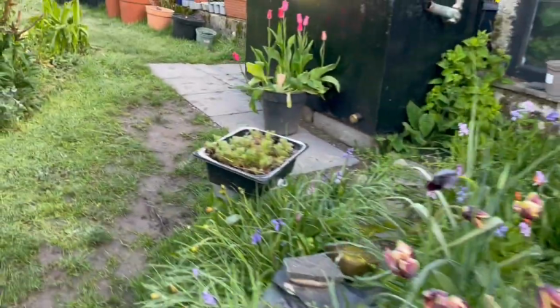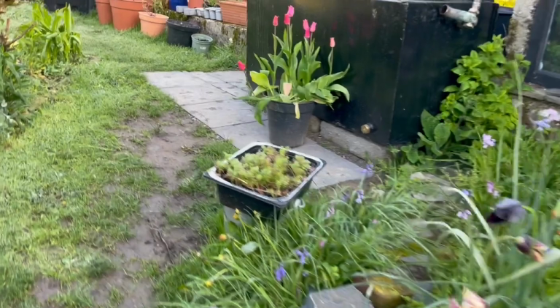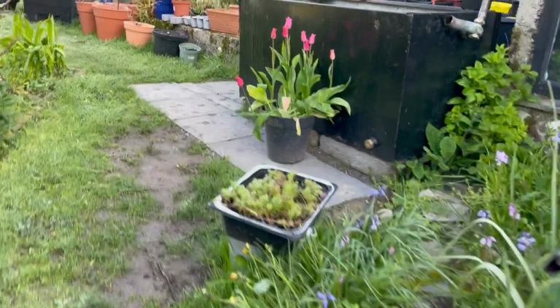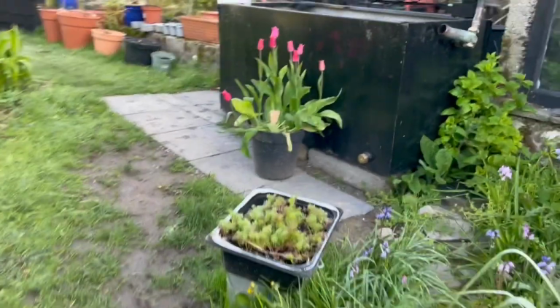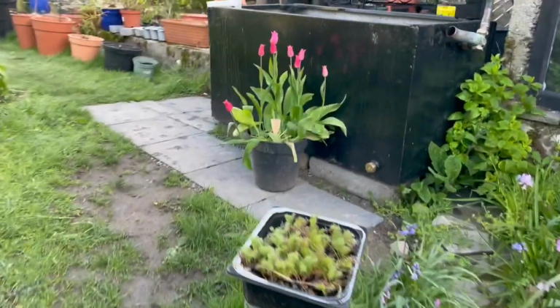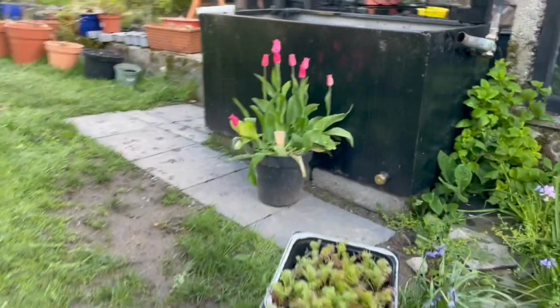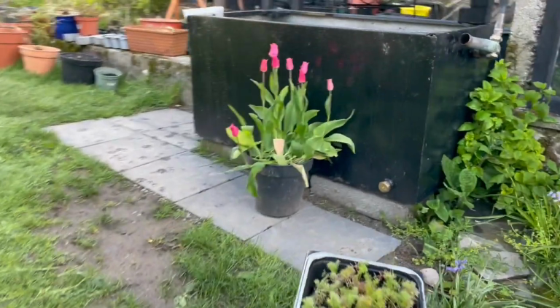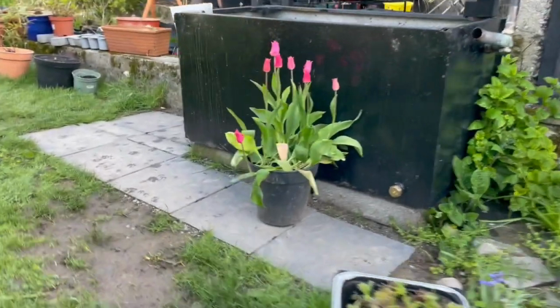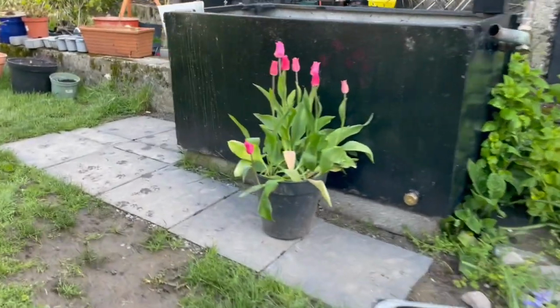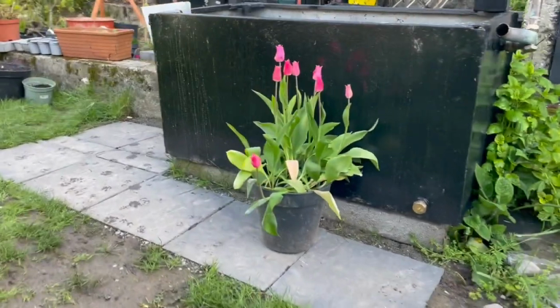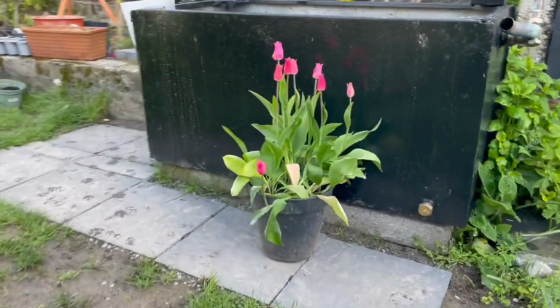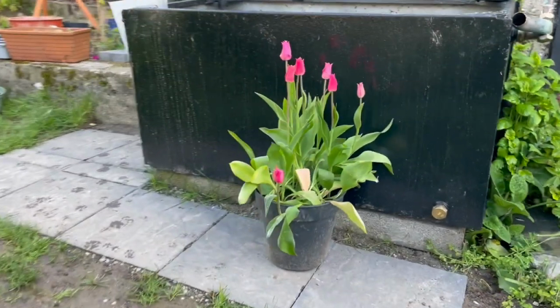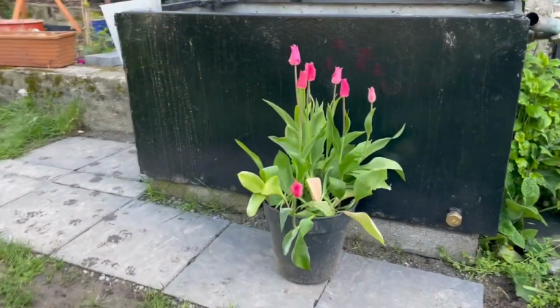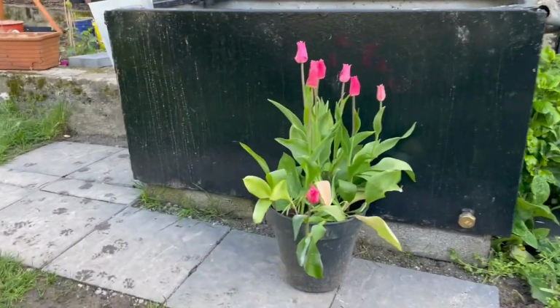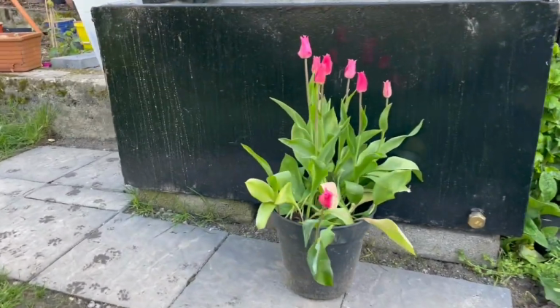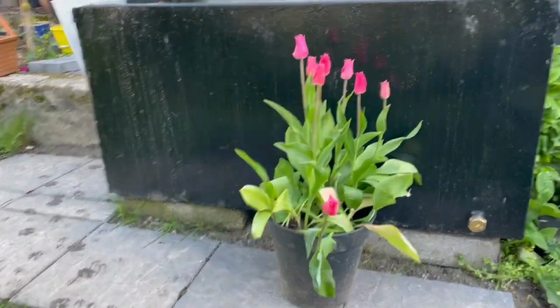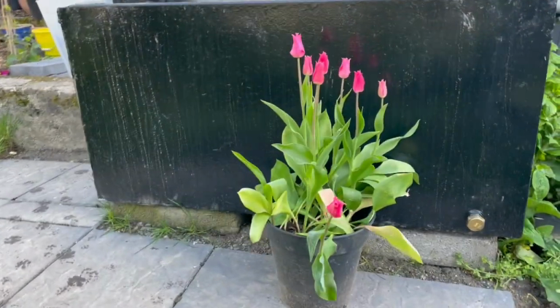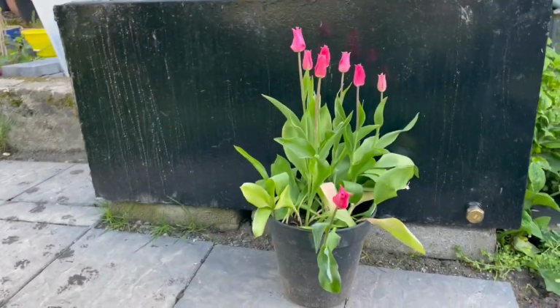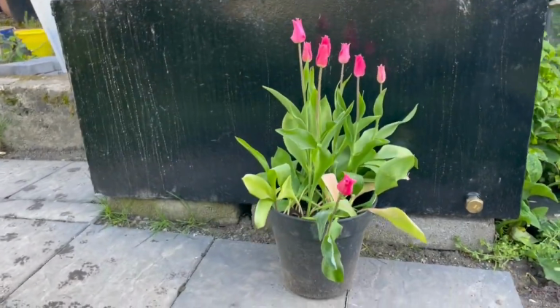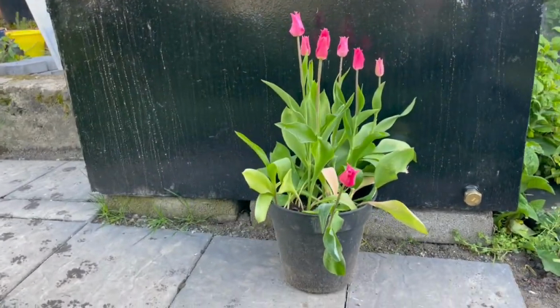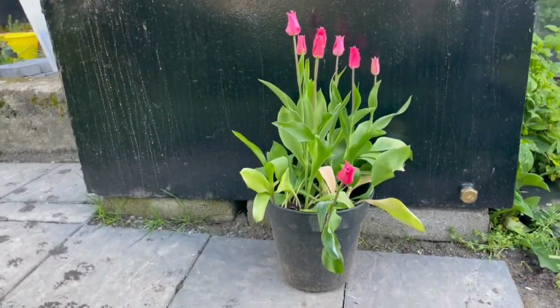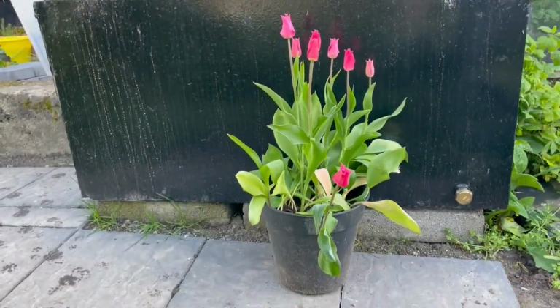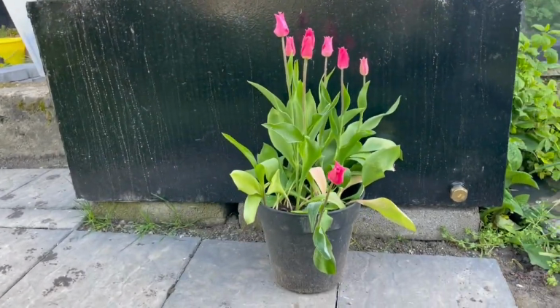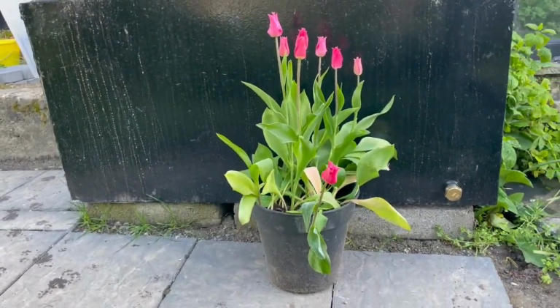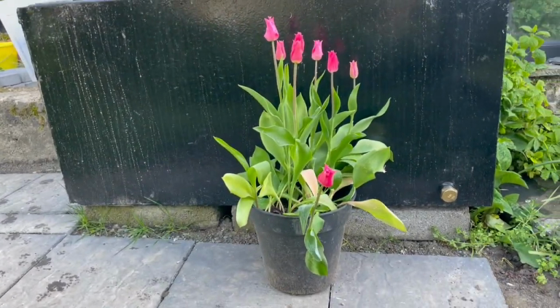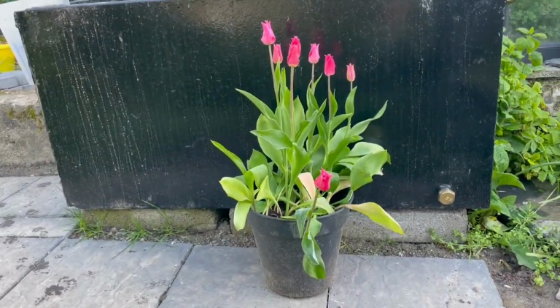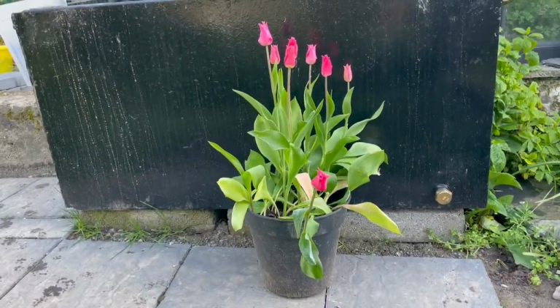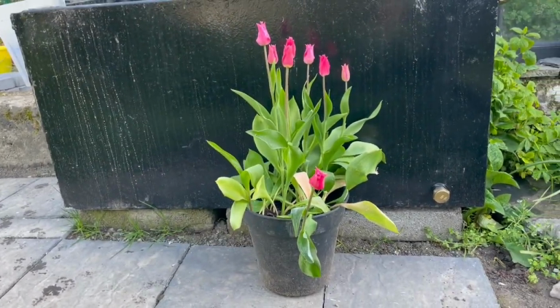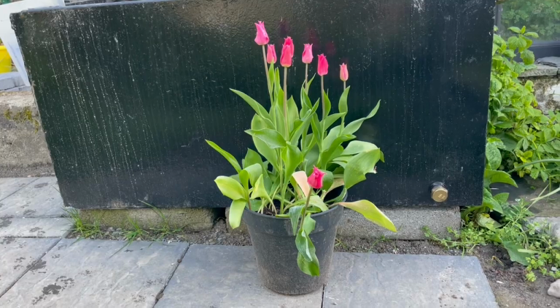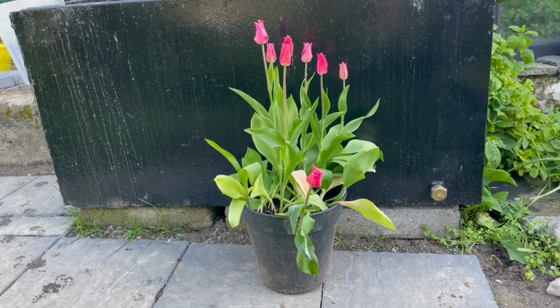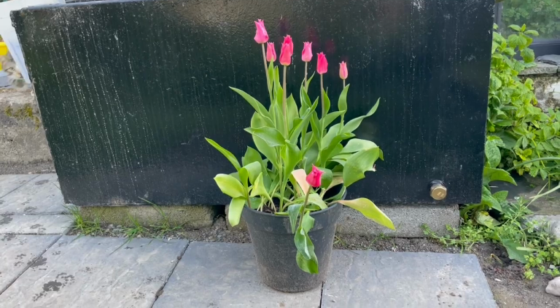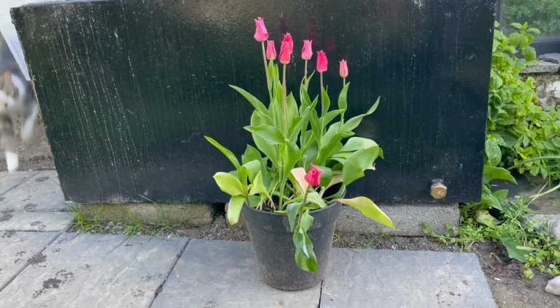I think this is rather lovely. It looks great against the black of the tank.